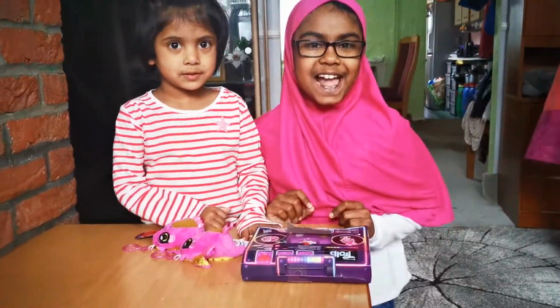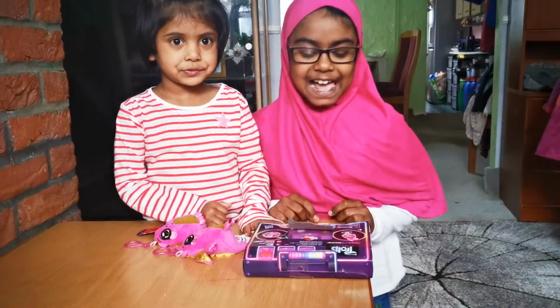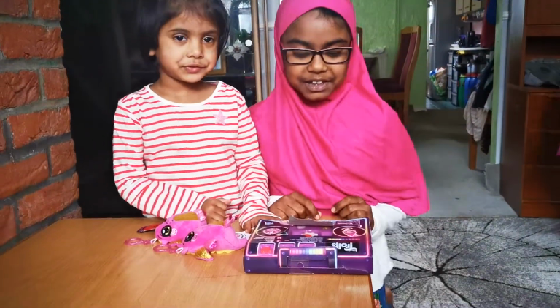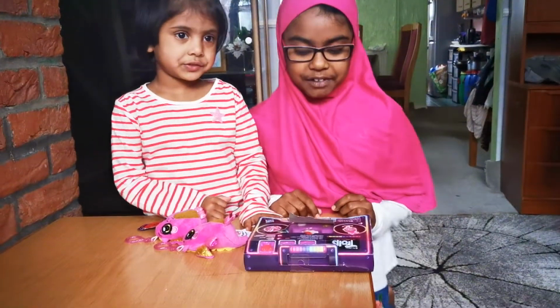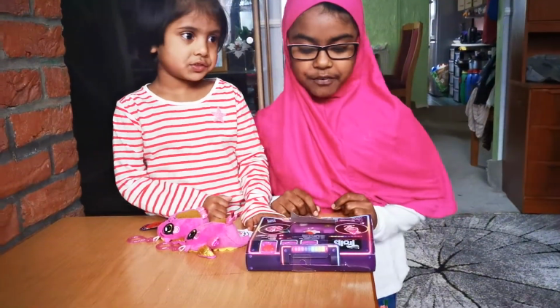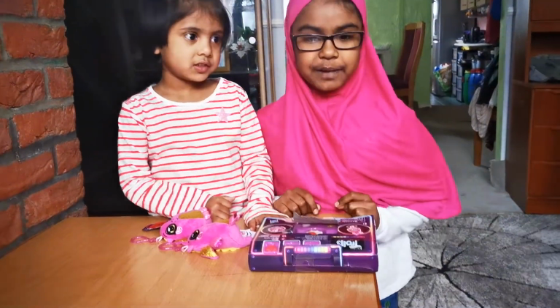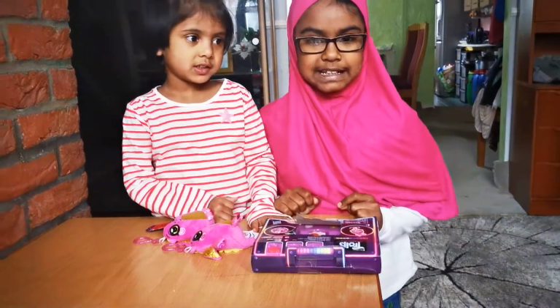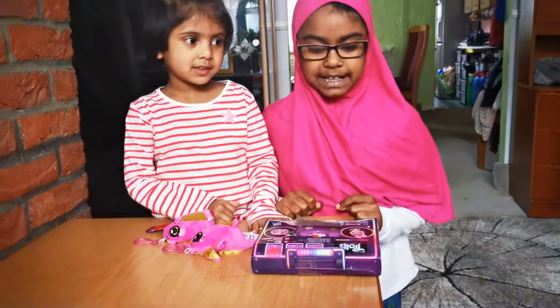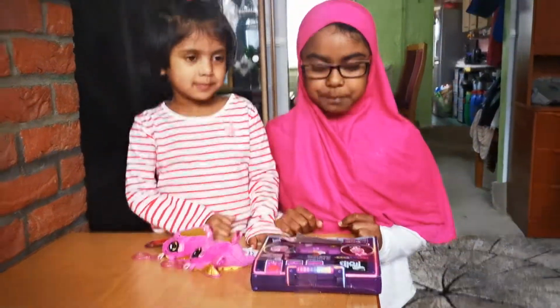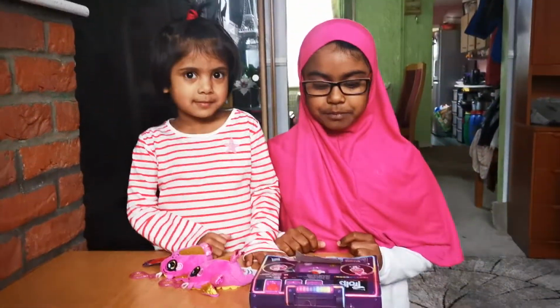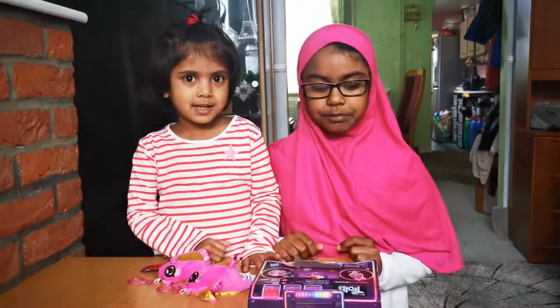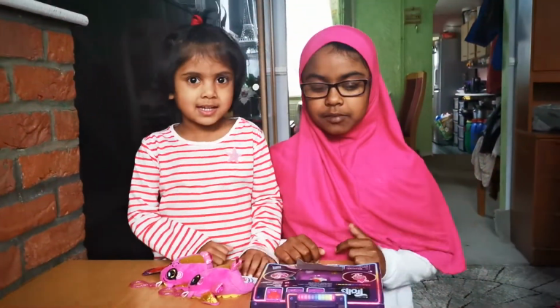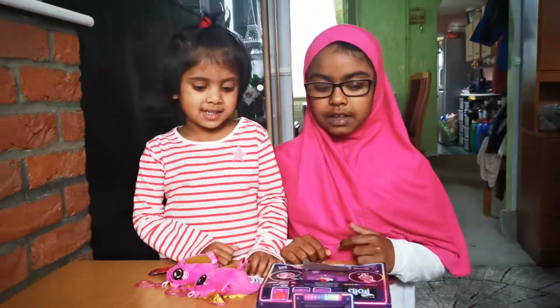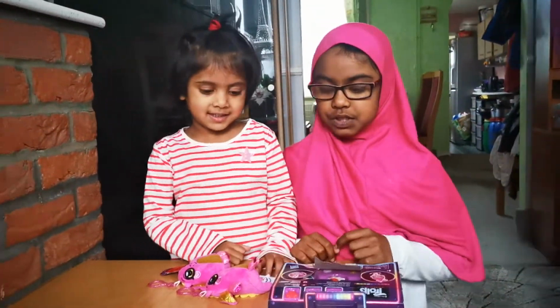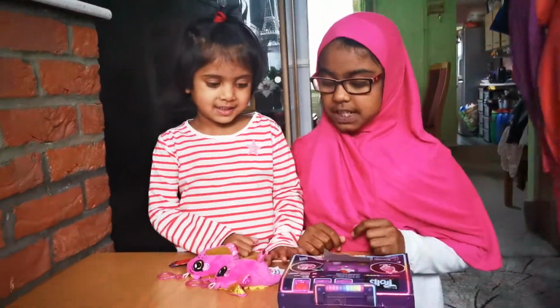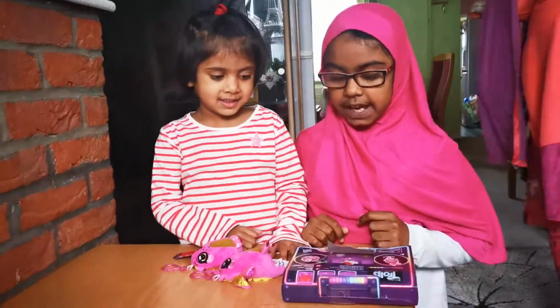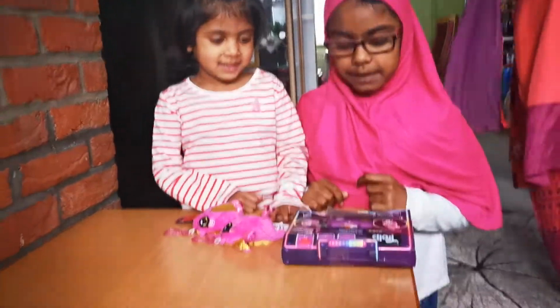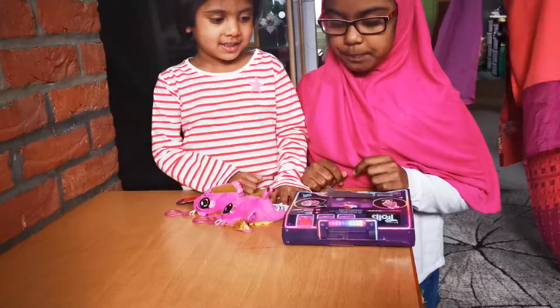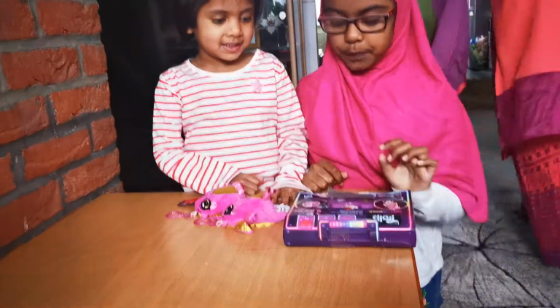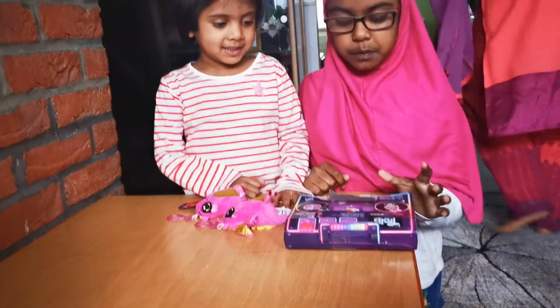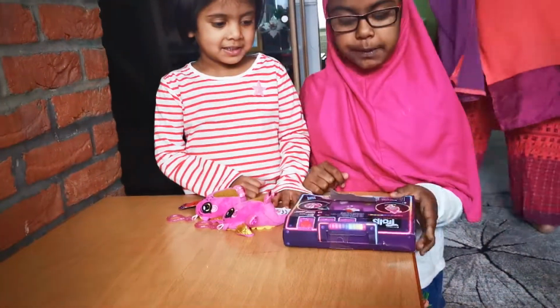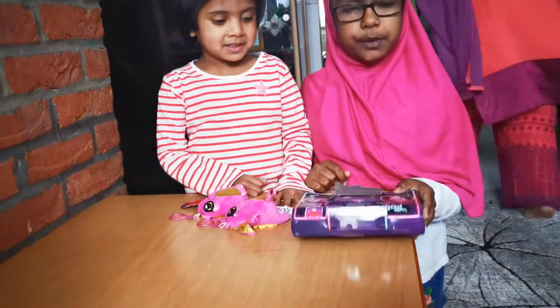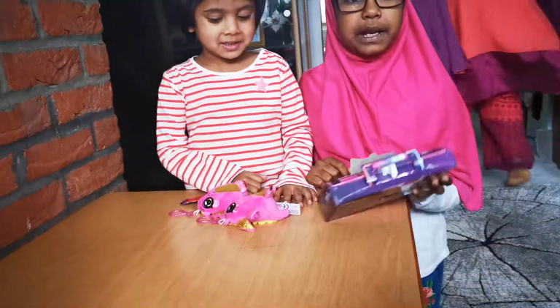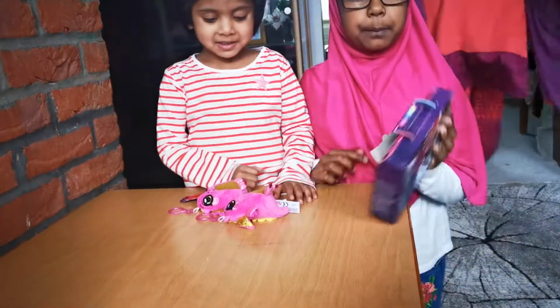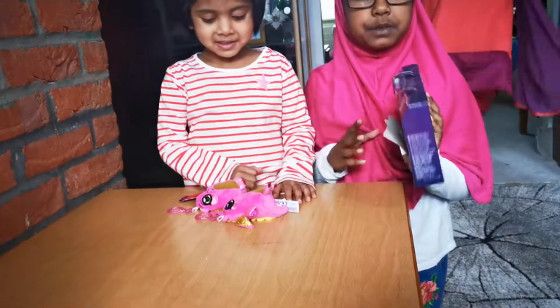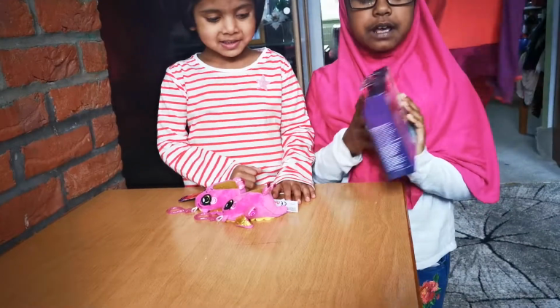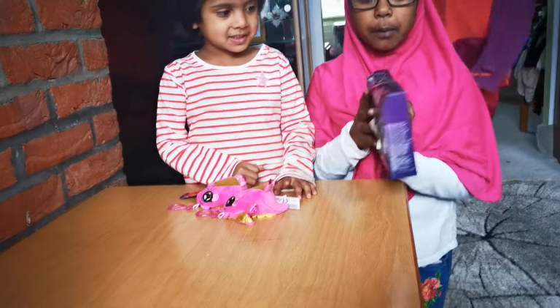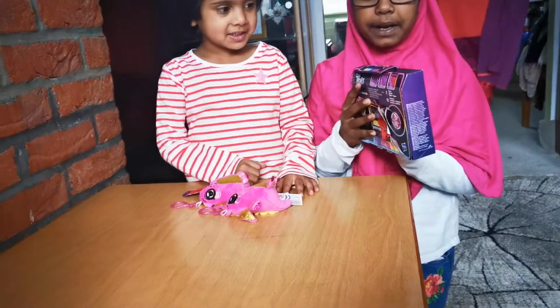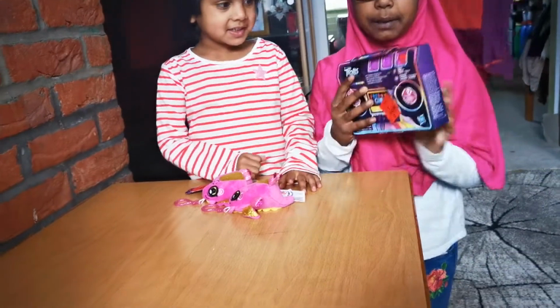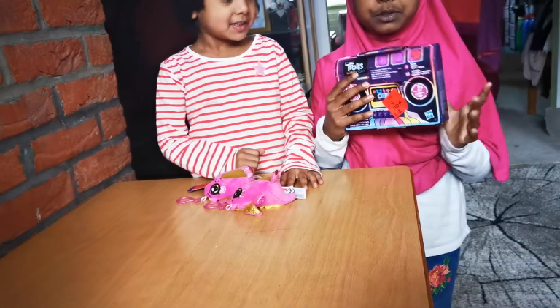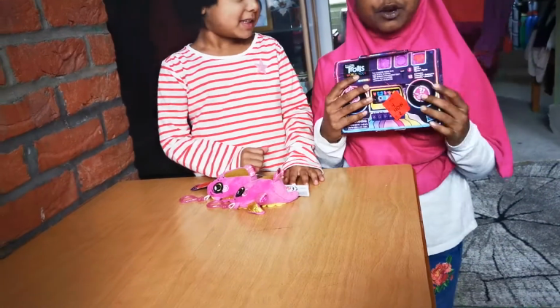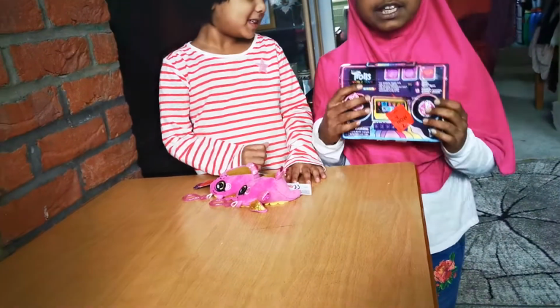Hello everybody. Today we will be opening up toys.